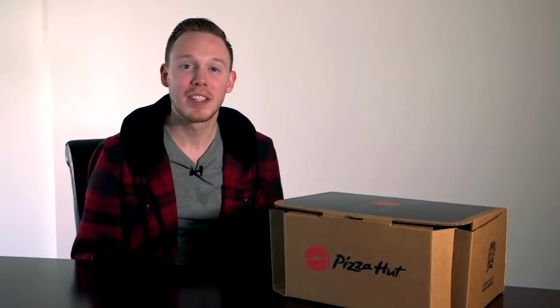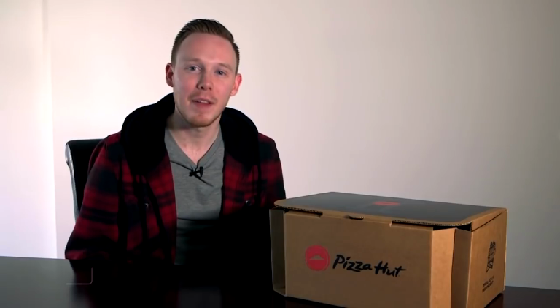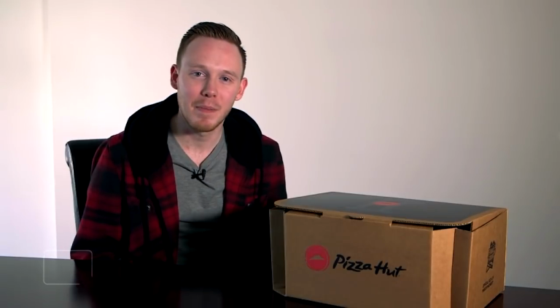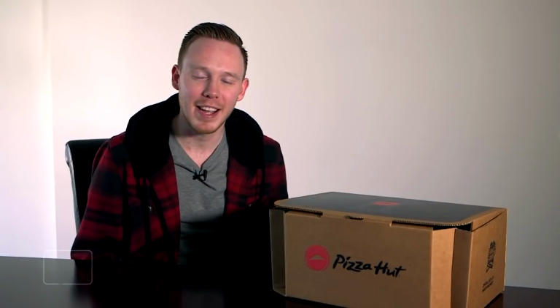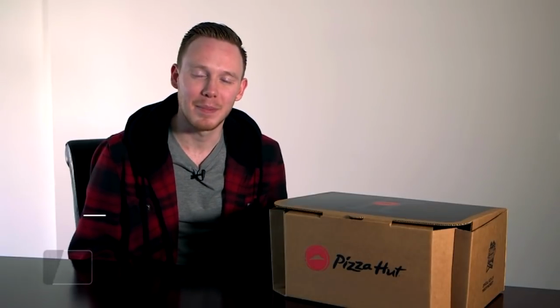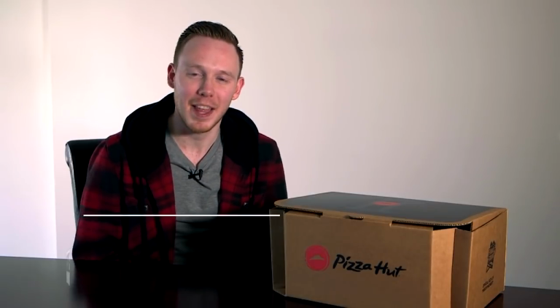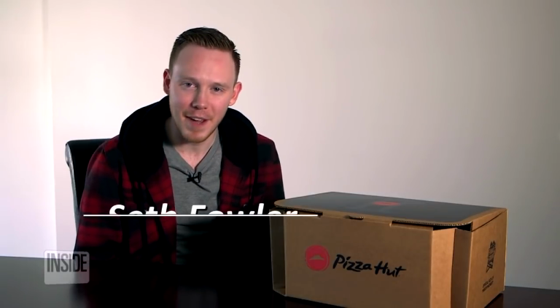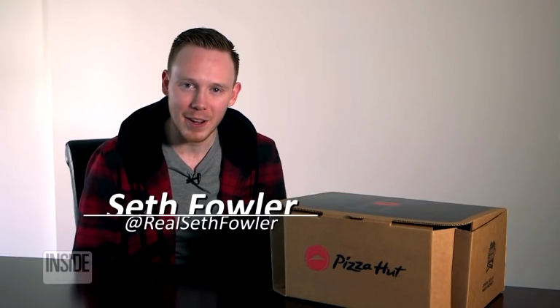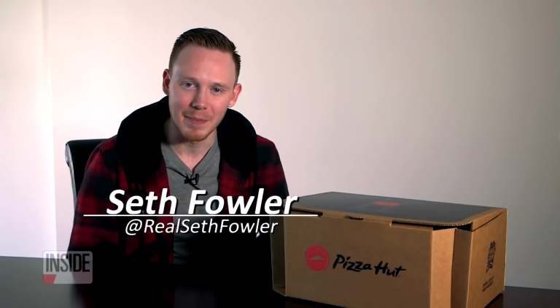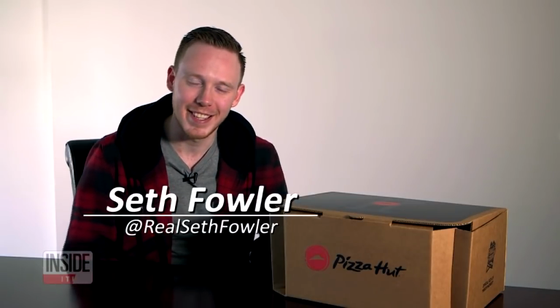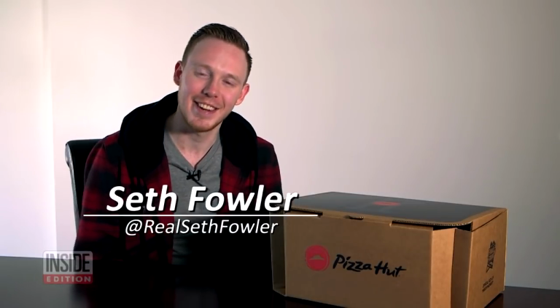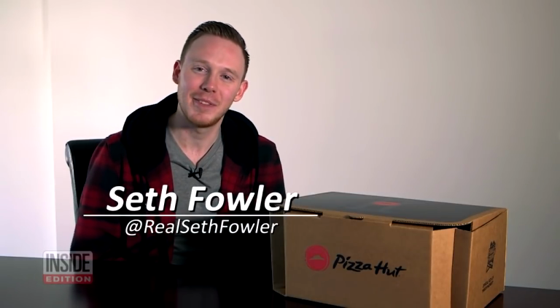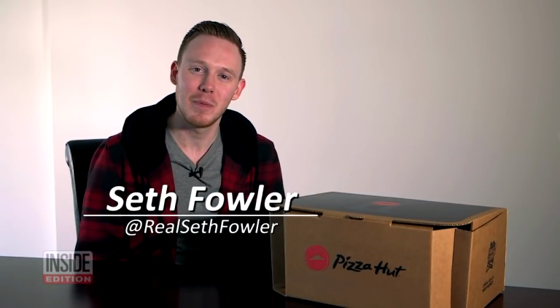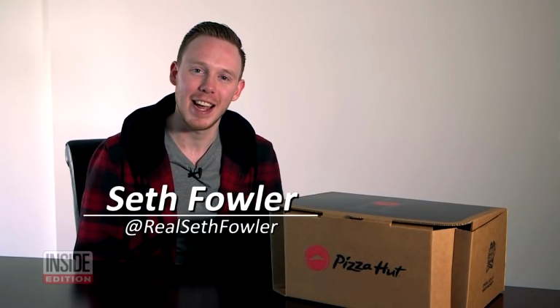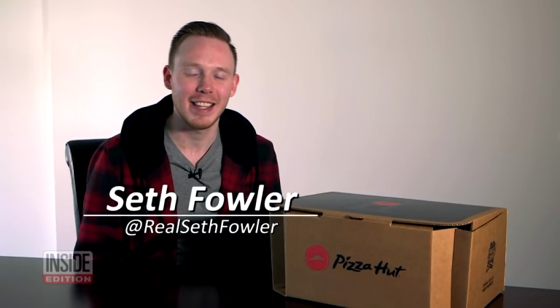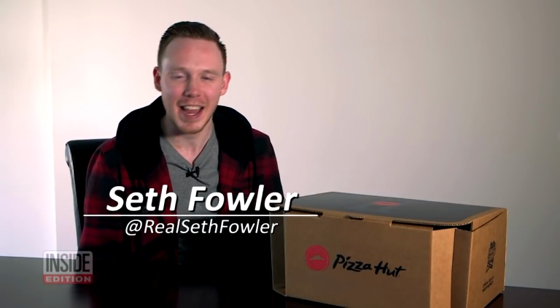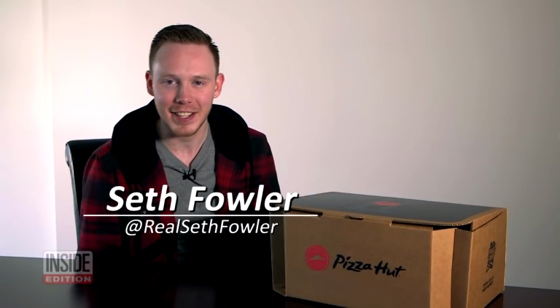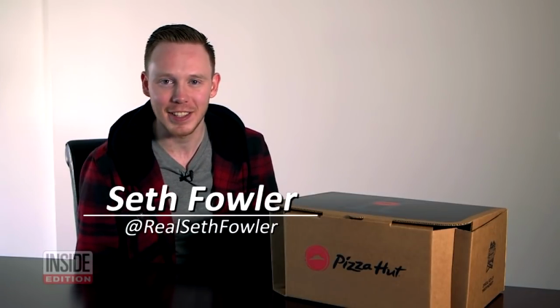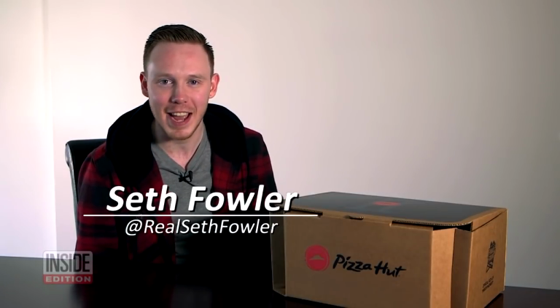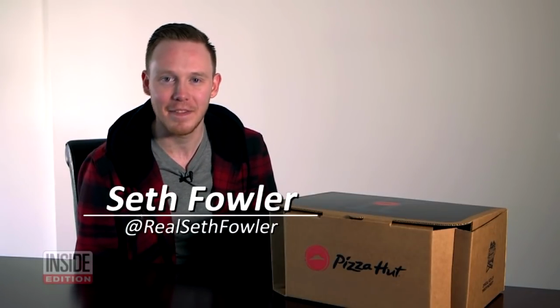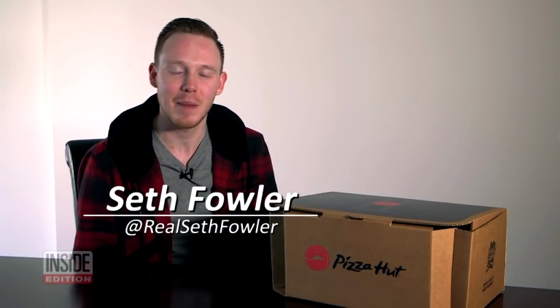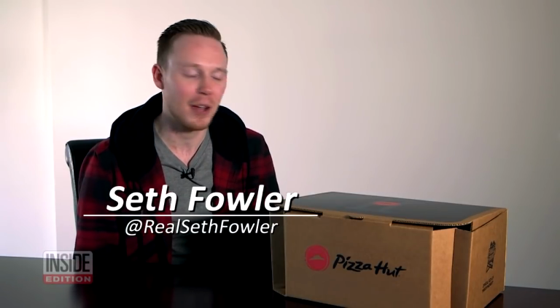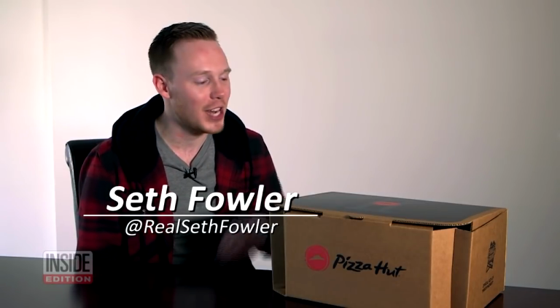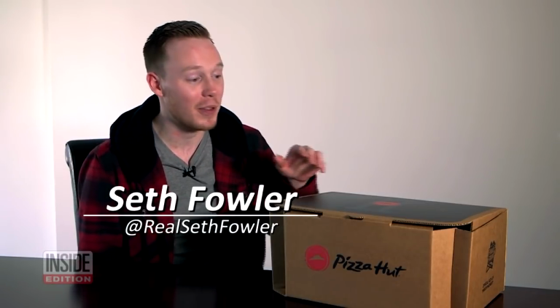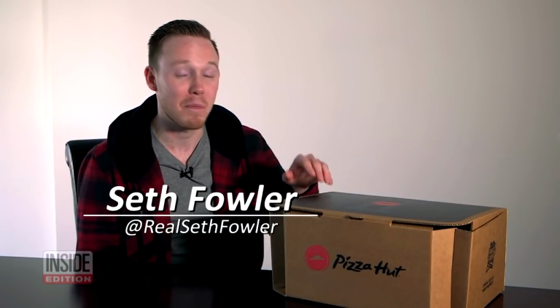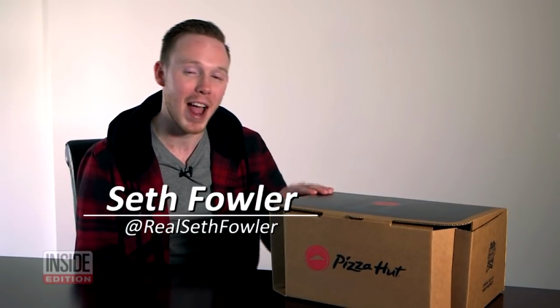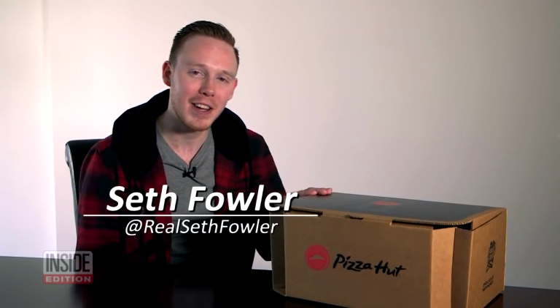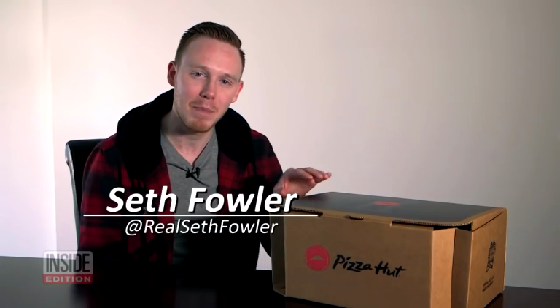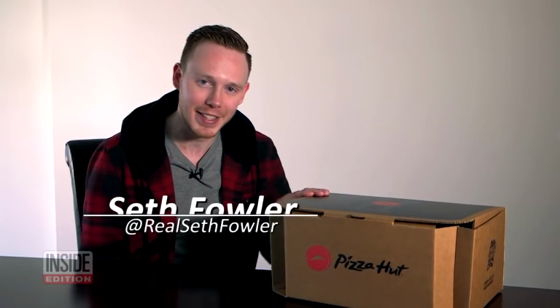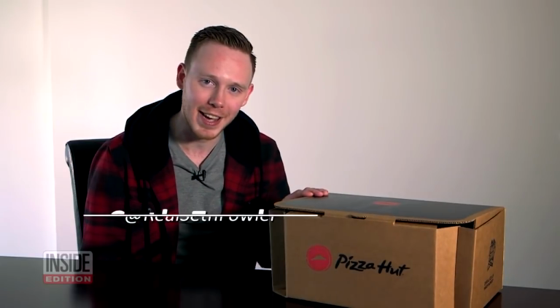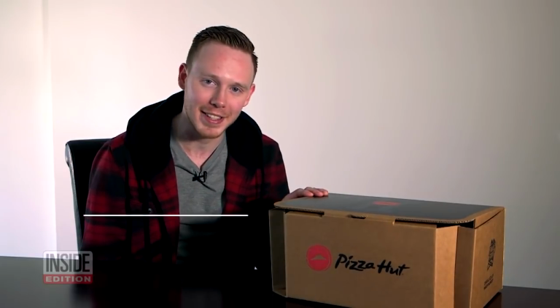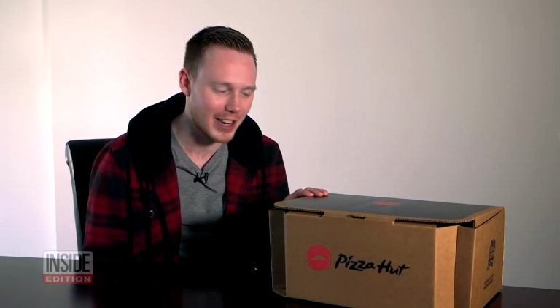What's up everybody? I'm Seth Fowler, a sneaker YouTuber, and Inside Edition today invited me out to check out the brand new Pizza Hut sneakers.